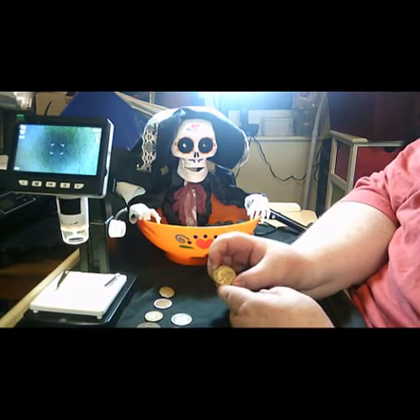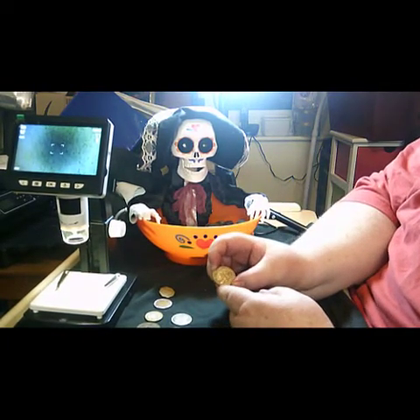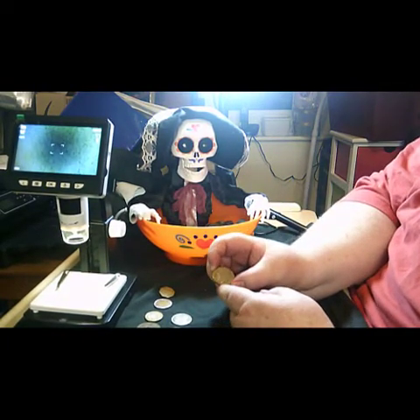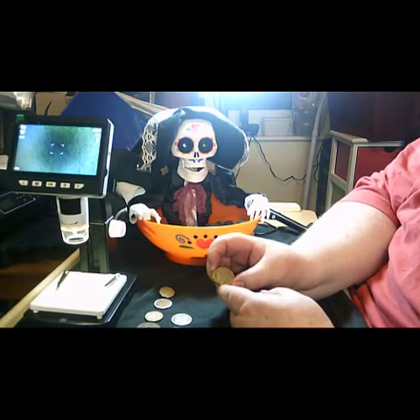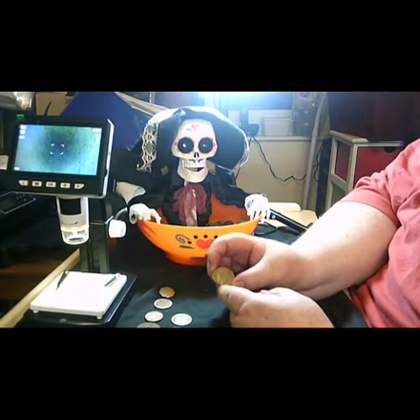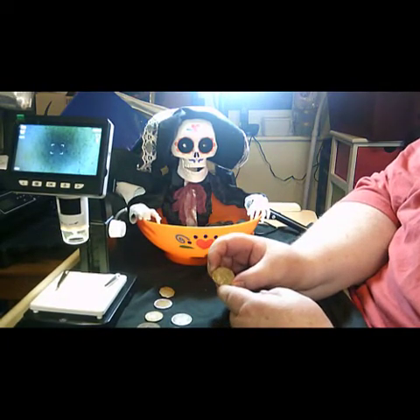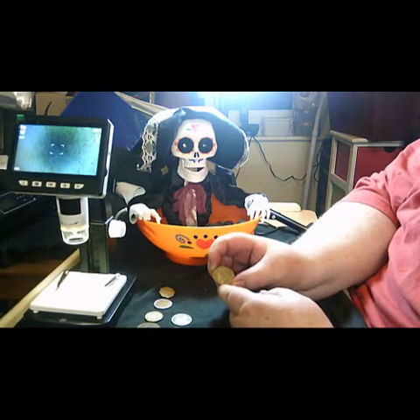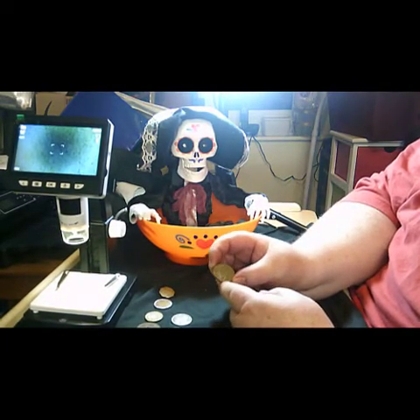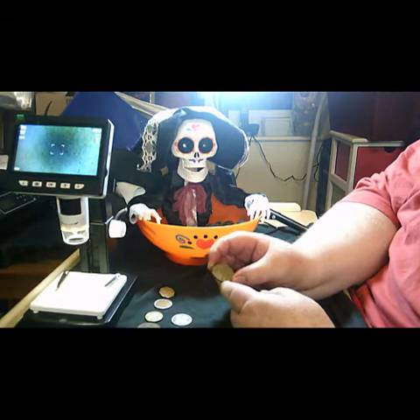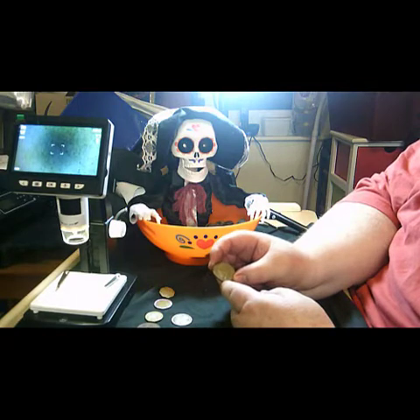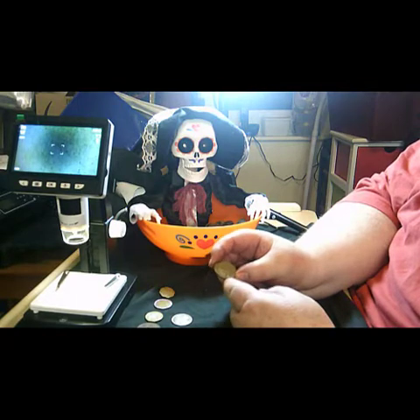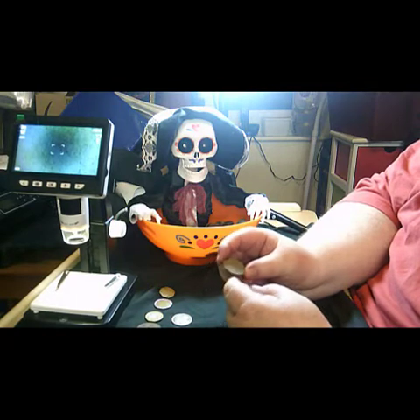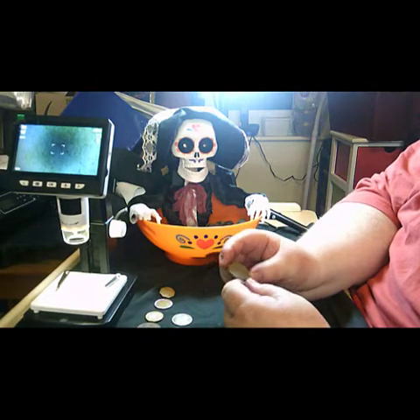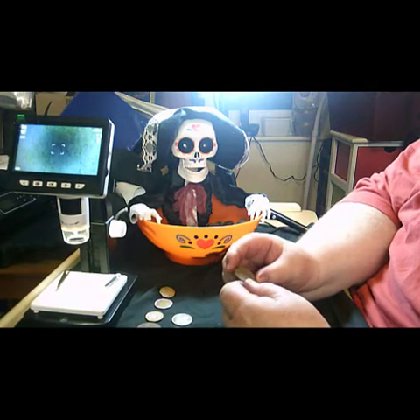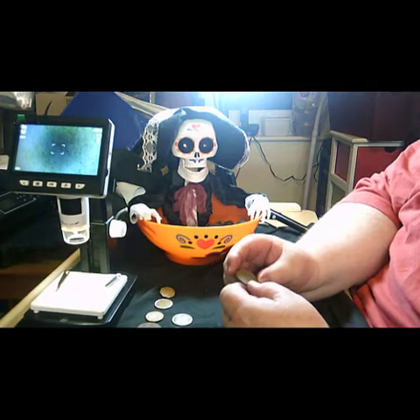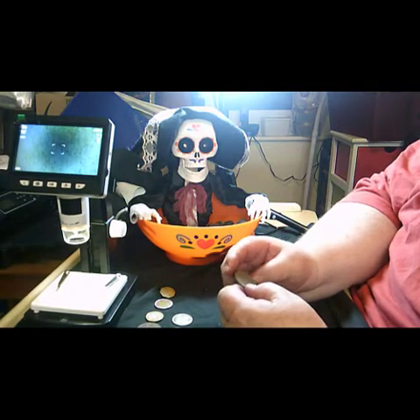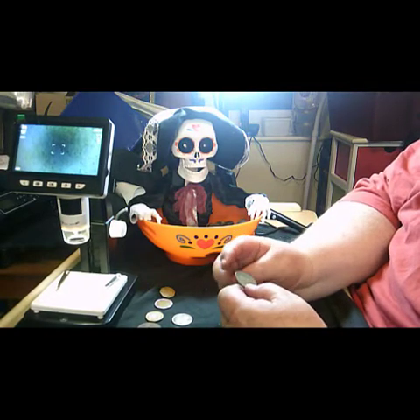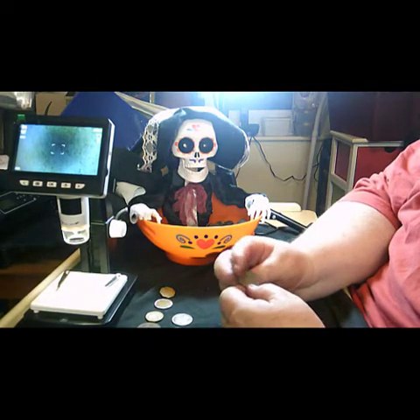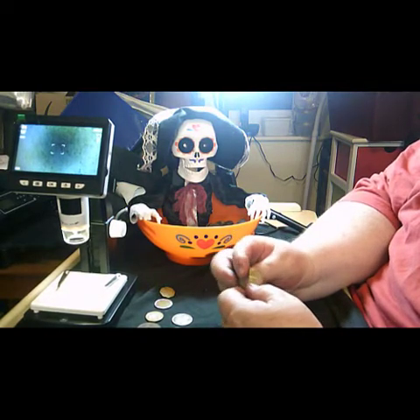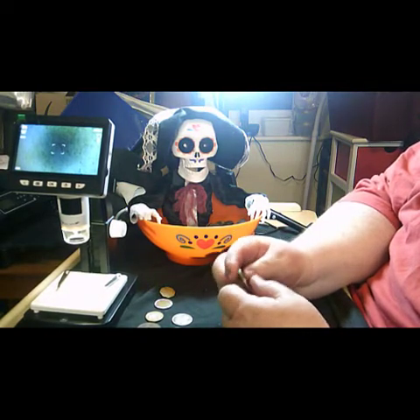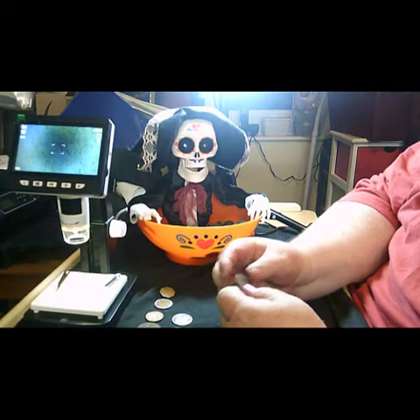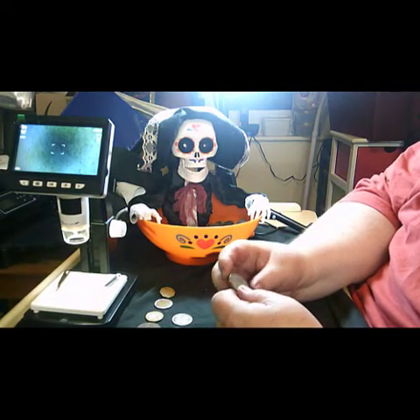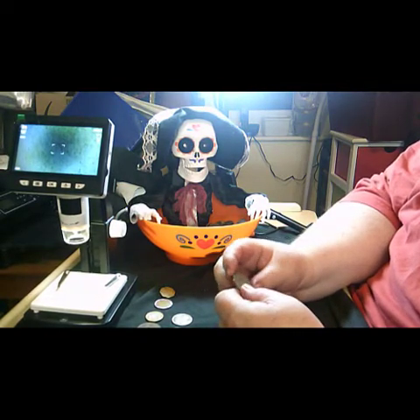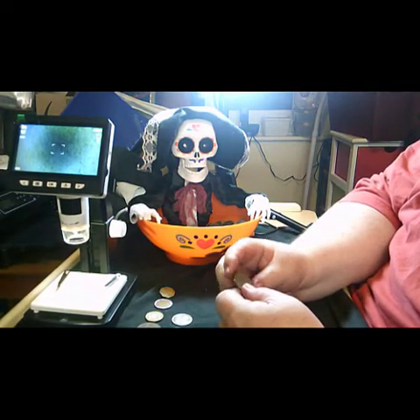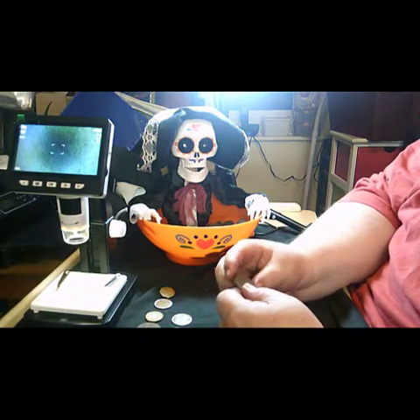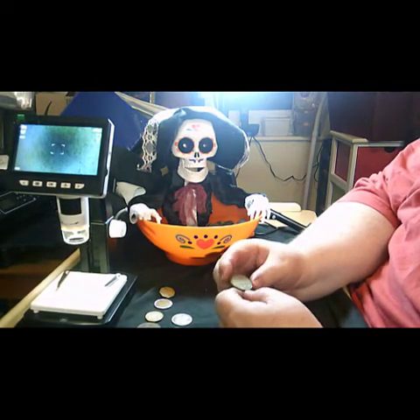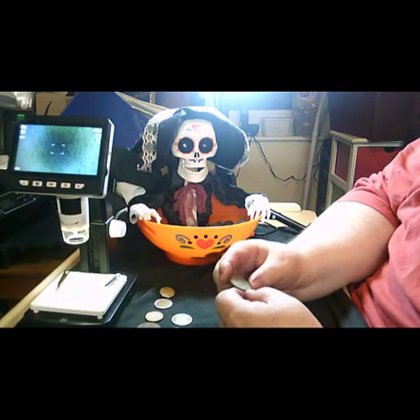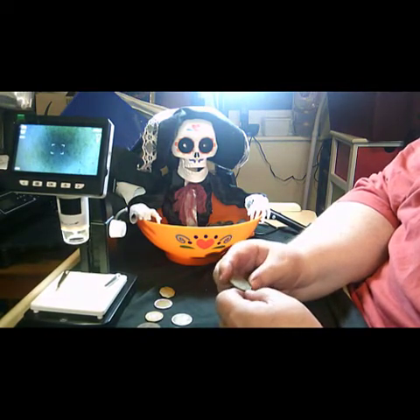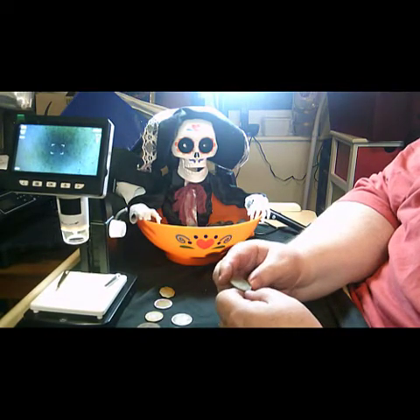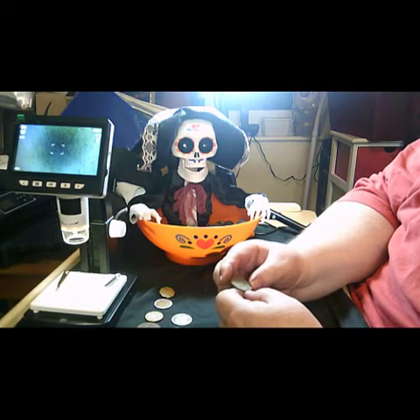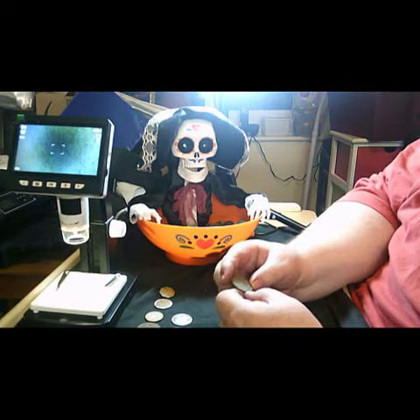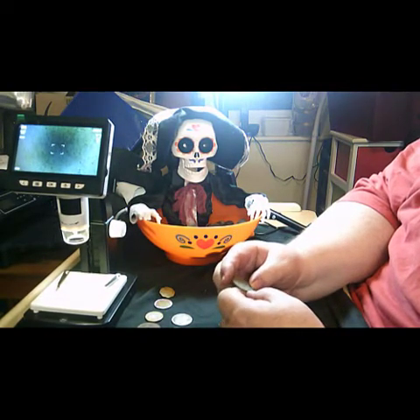That's a Greek coin — I recognise the head side. It's 20 drachmas.